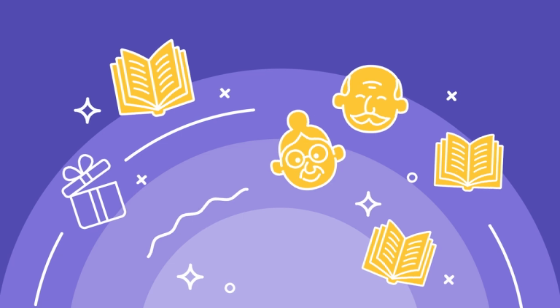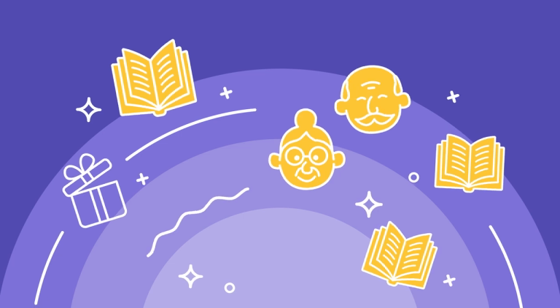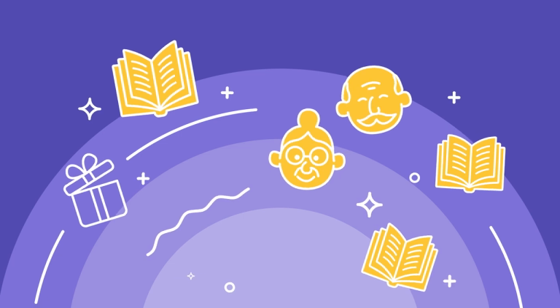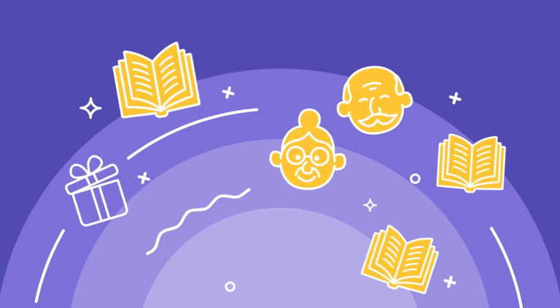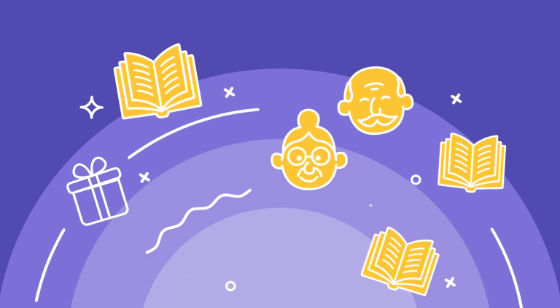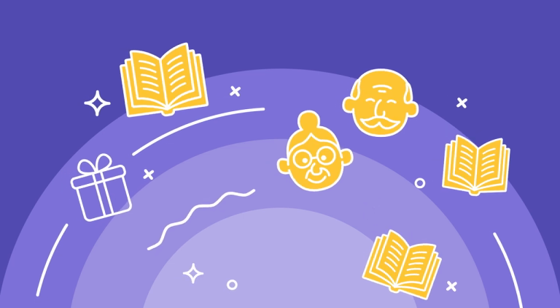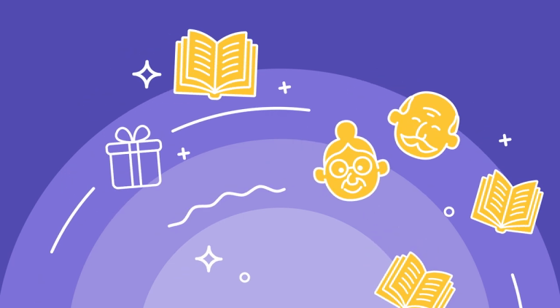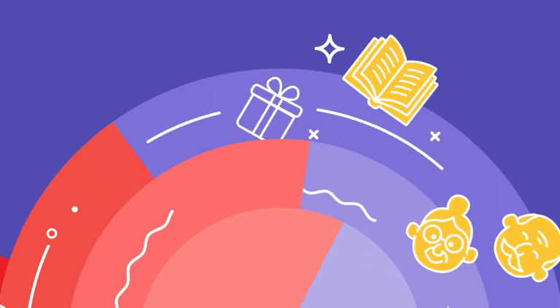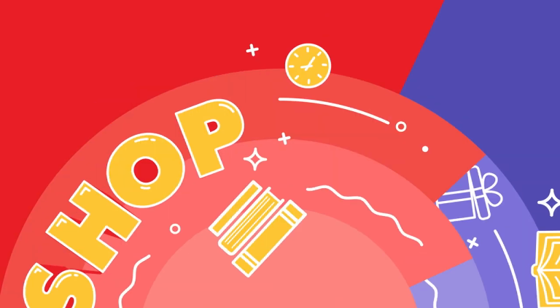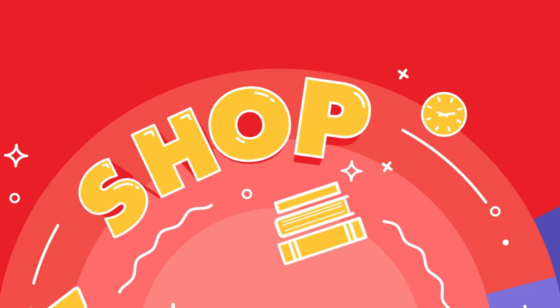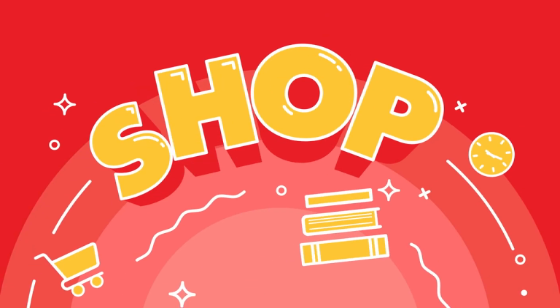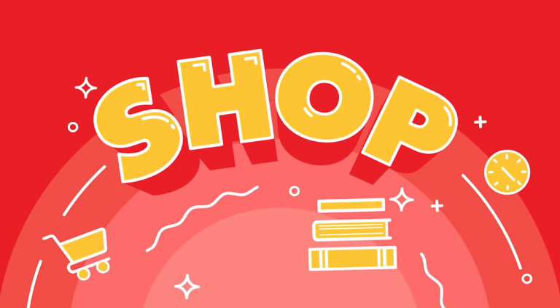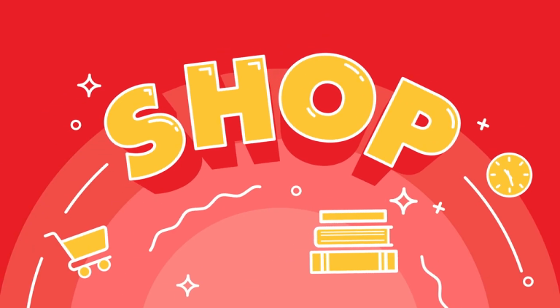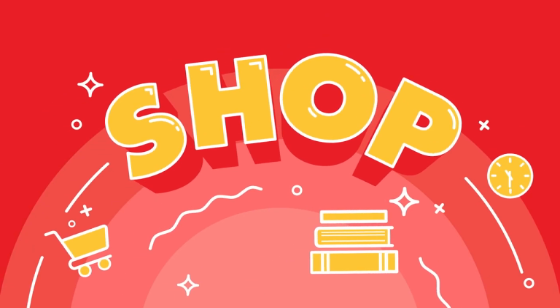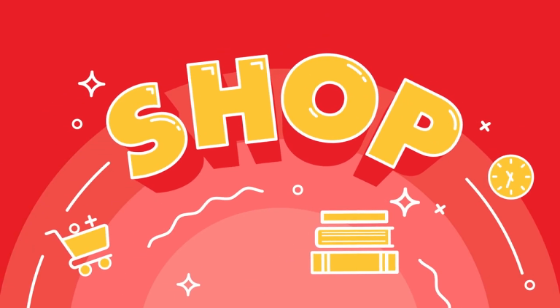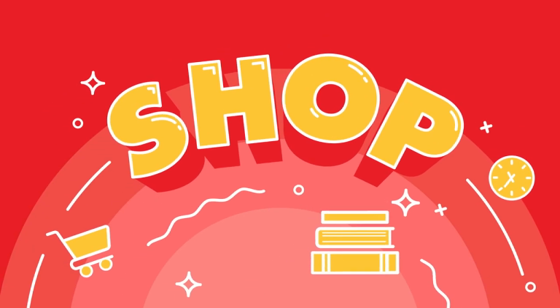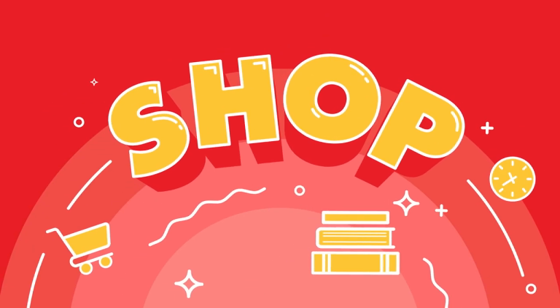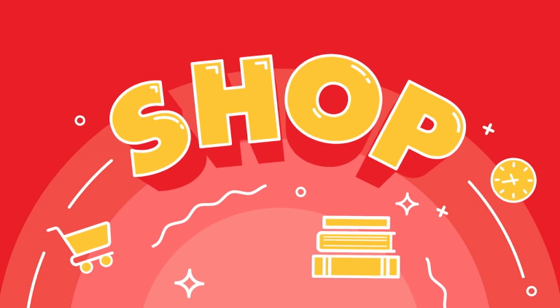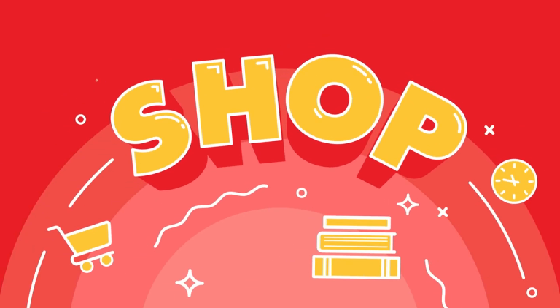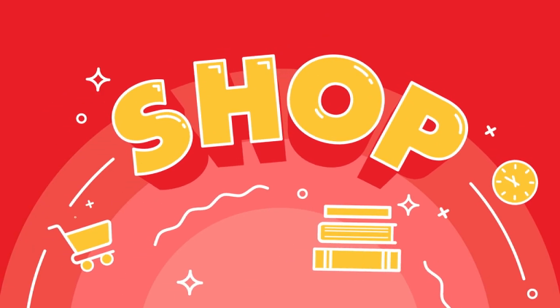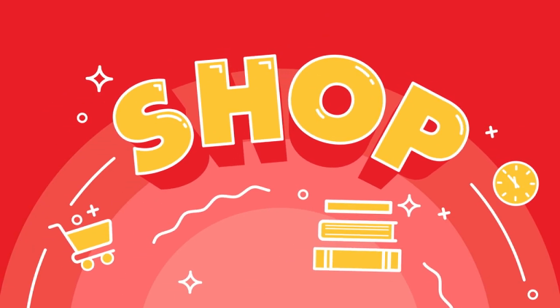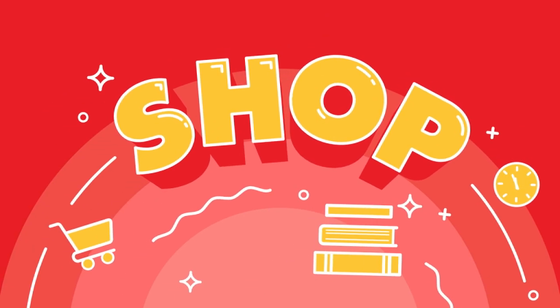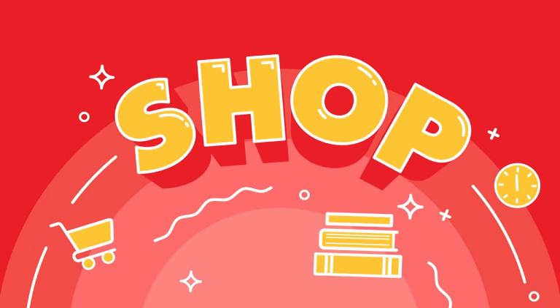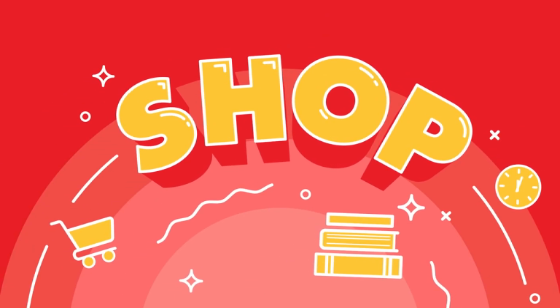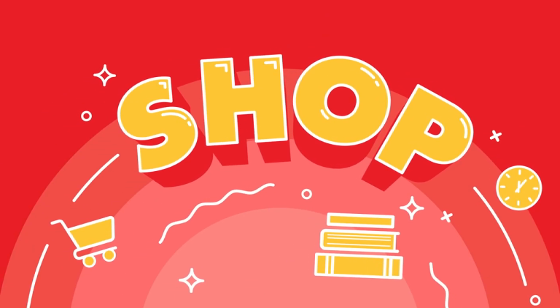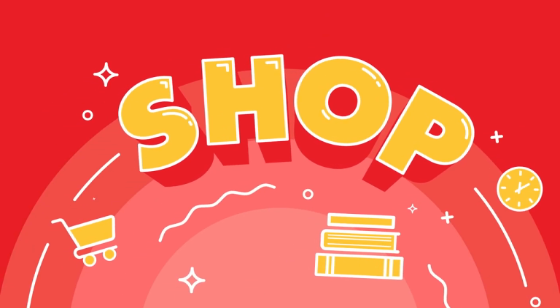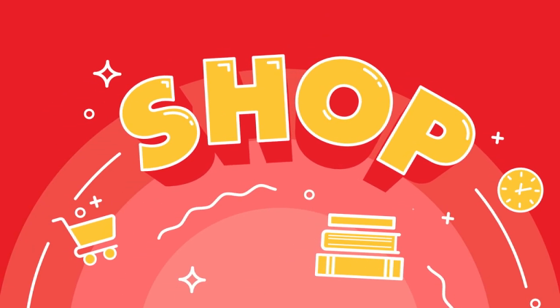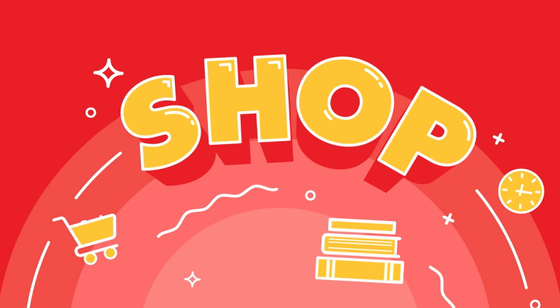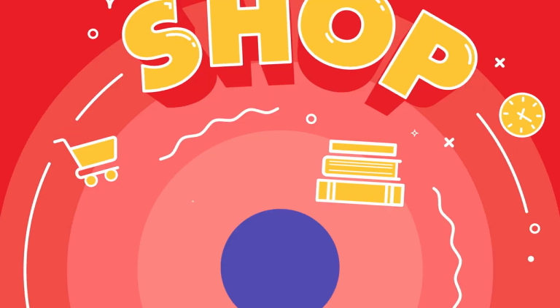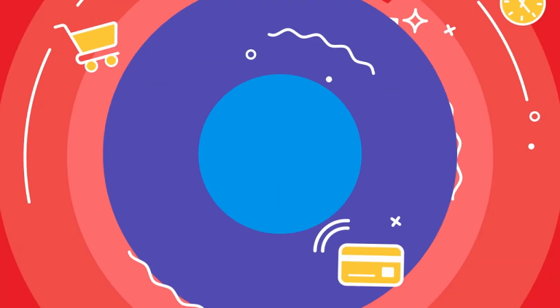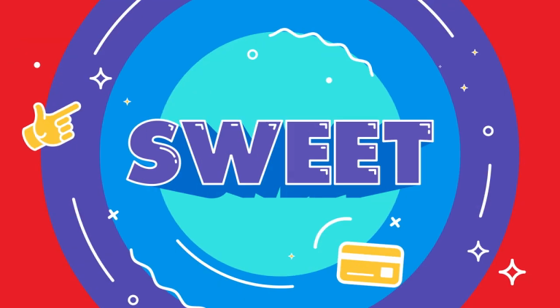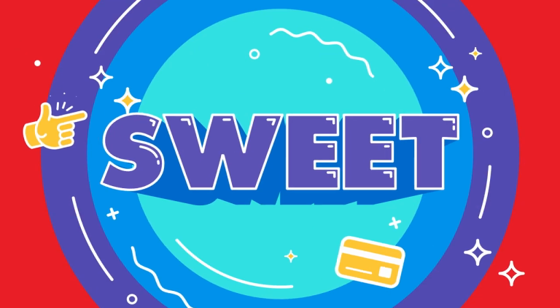And all the funds can be used to shop forever — you'll never lose them. Sweet!